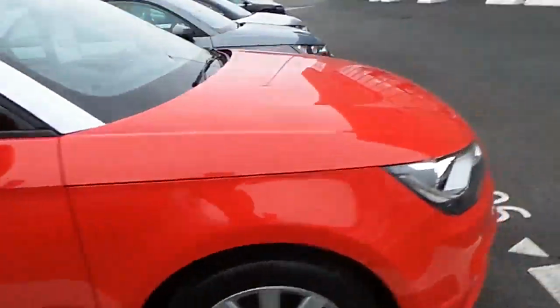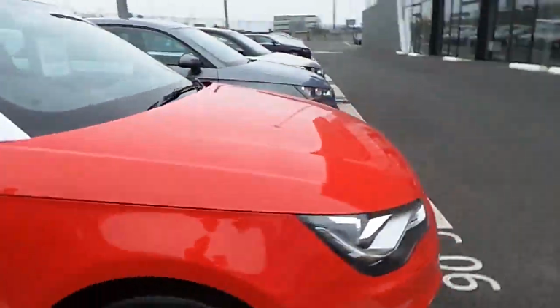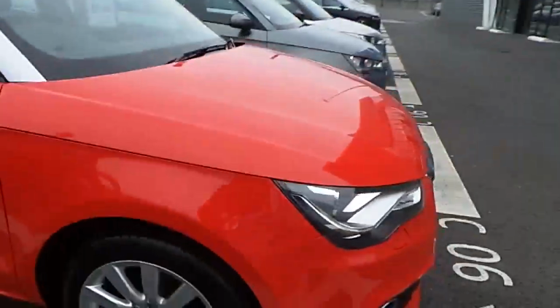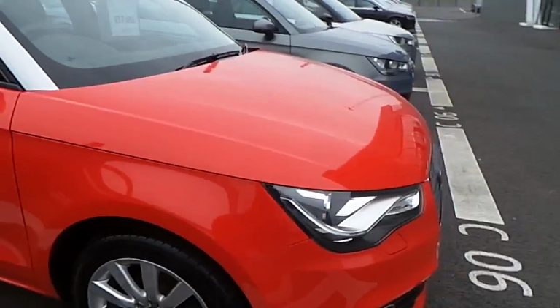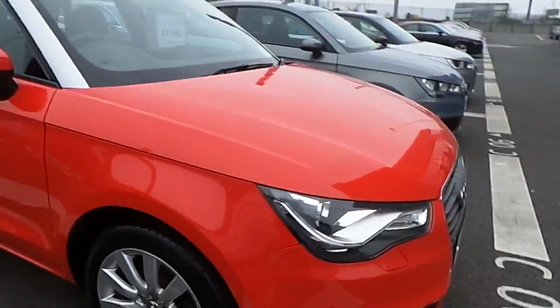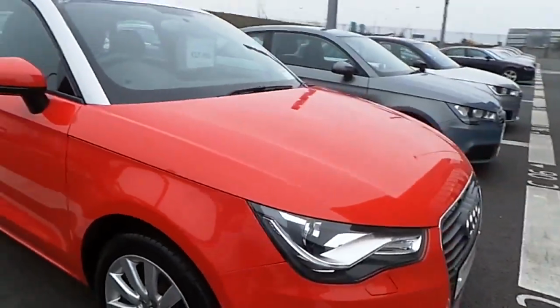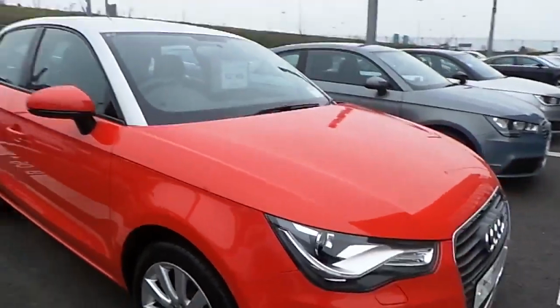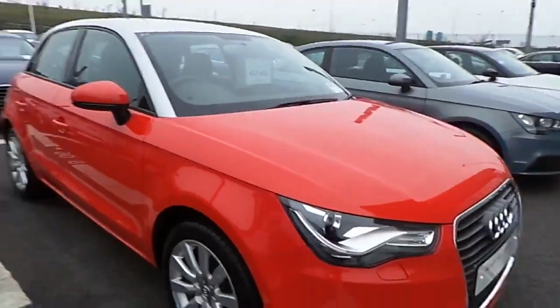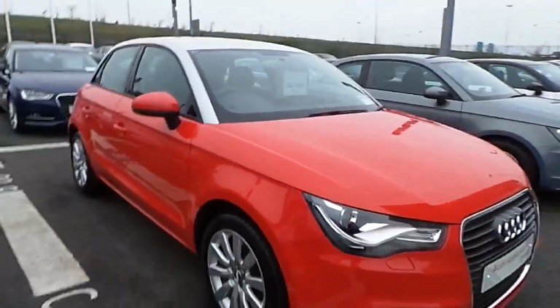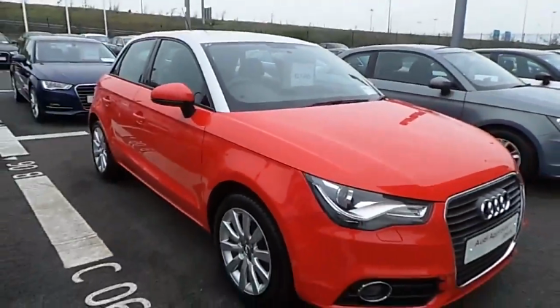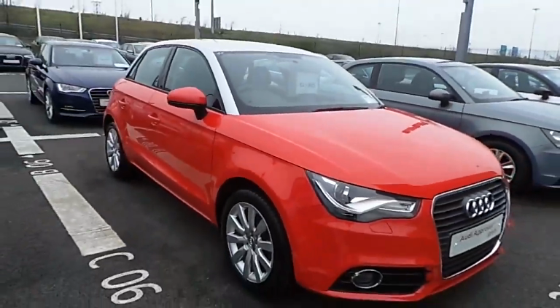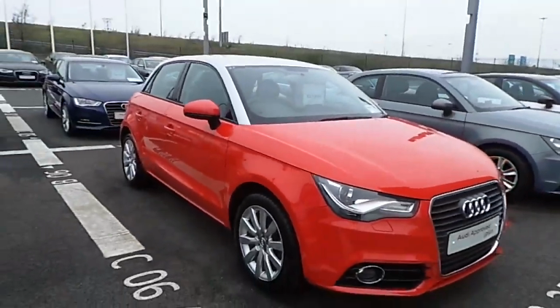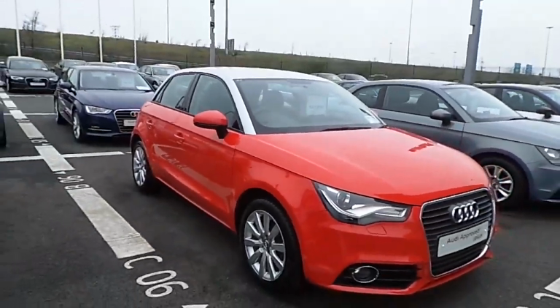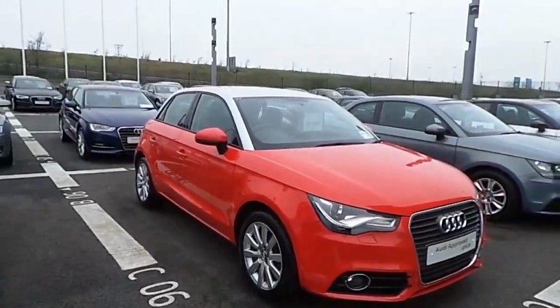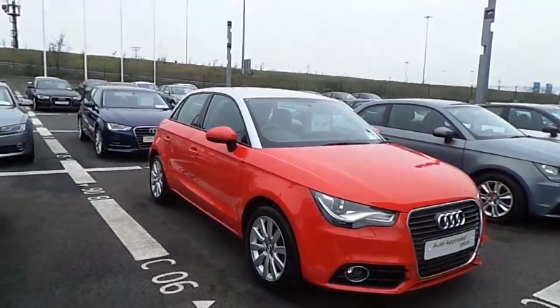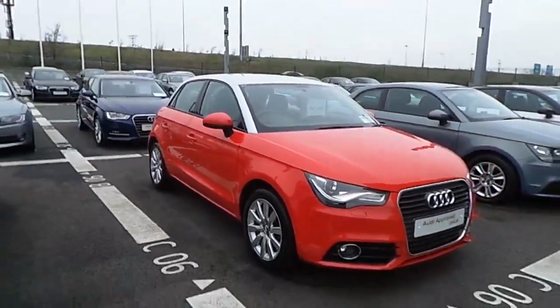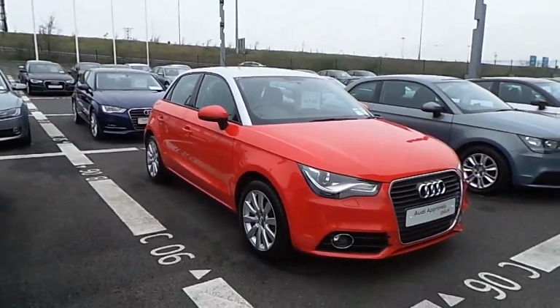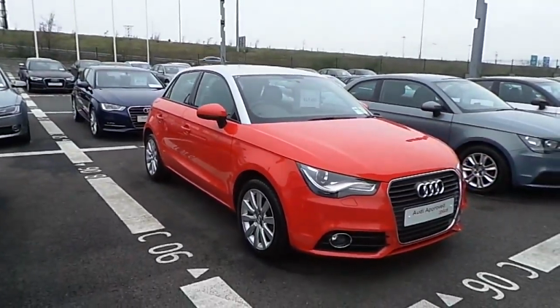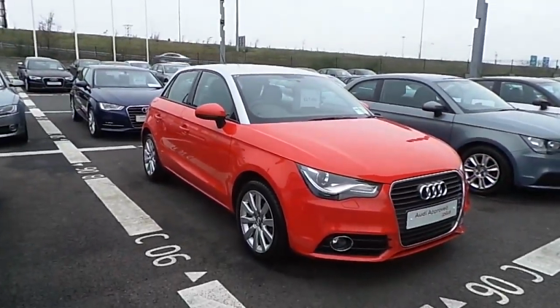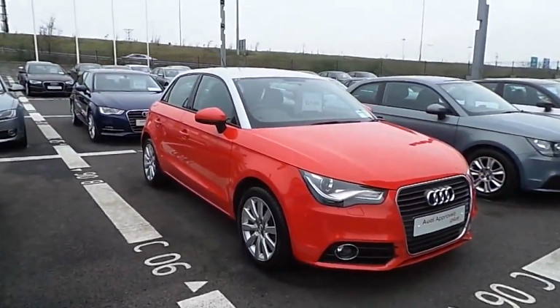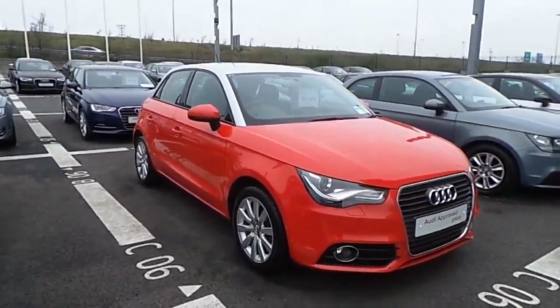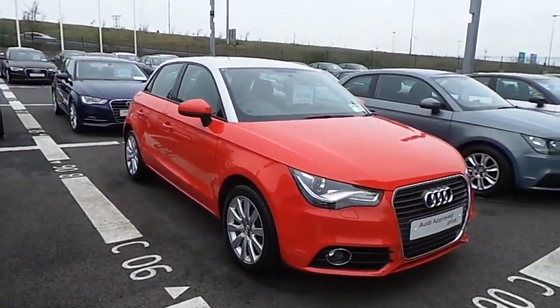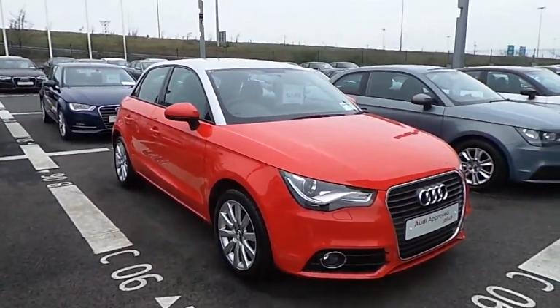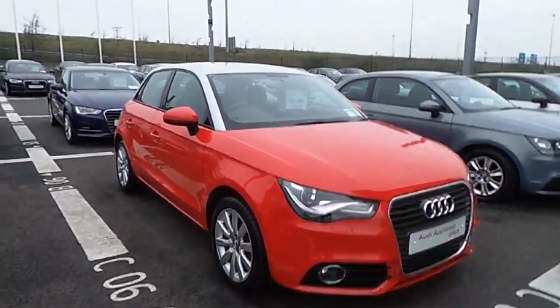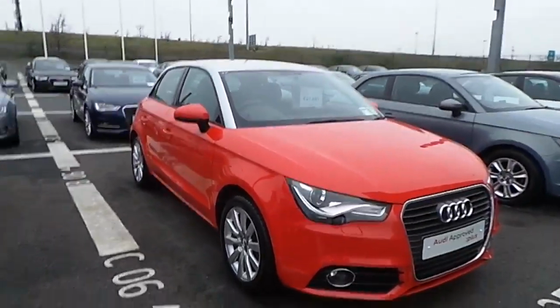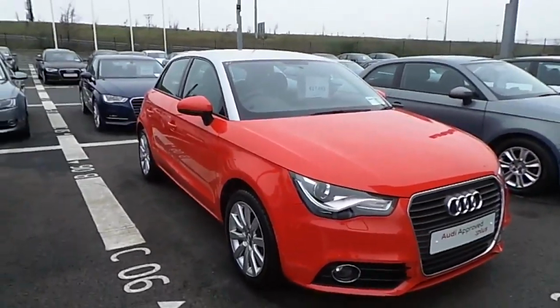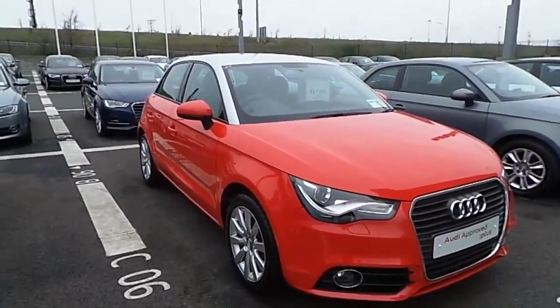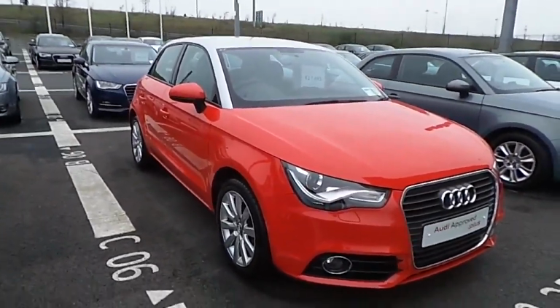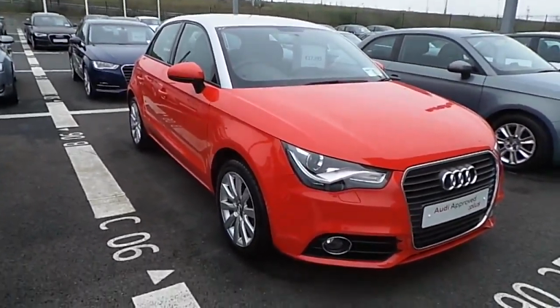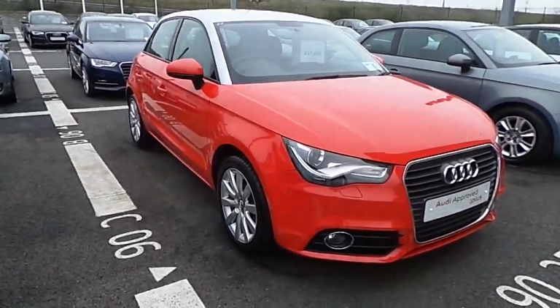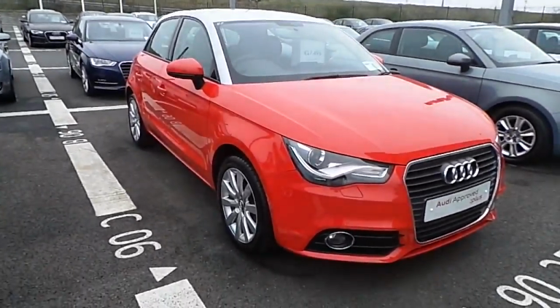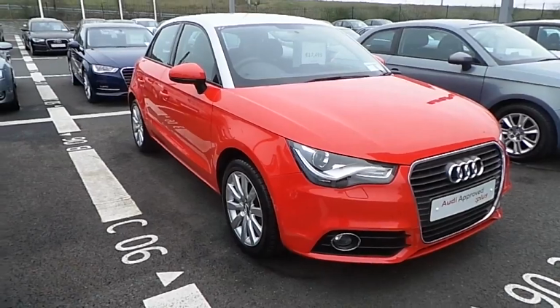This vehicle can also be supplied with a 3-year unlimited mileage extended warranty and is available to view today at Audi North Dublin.